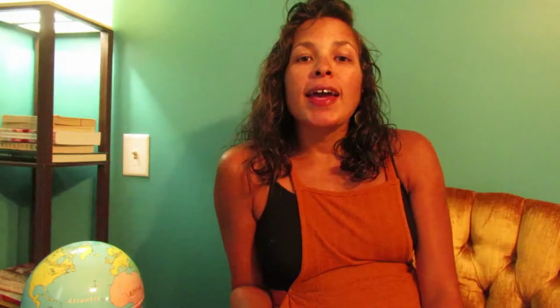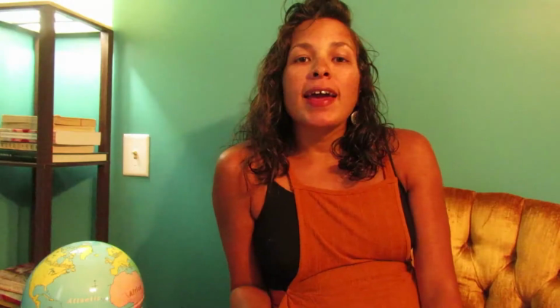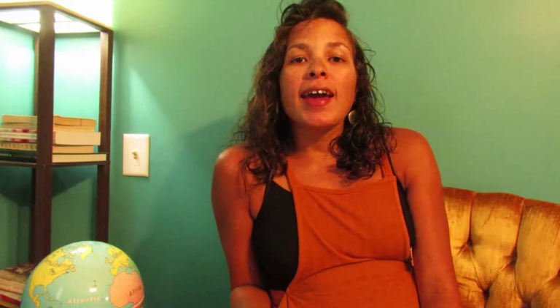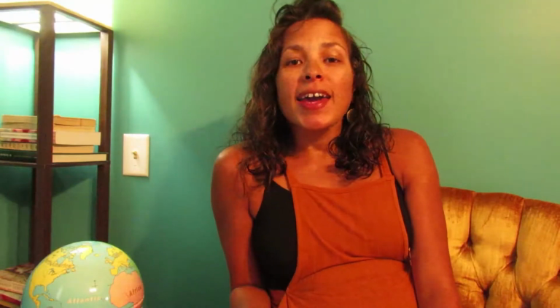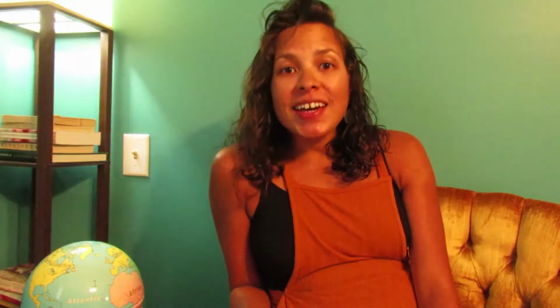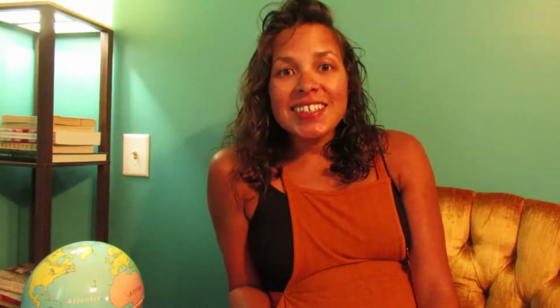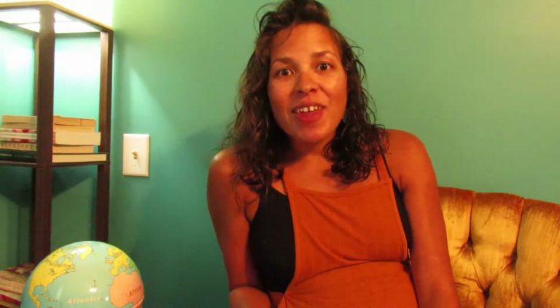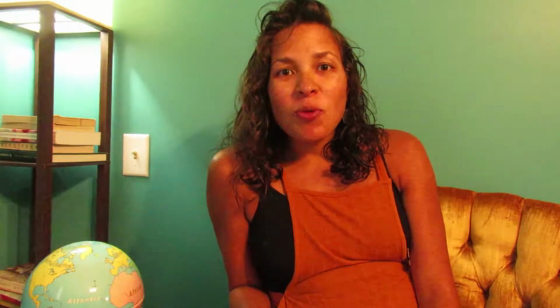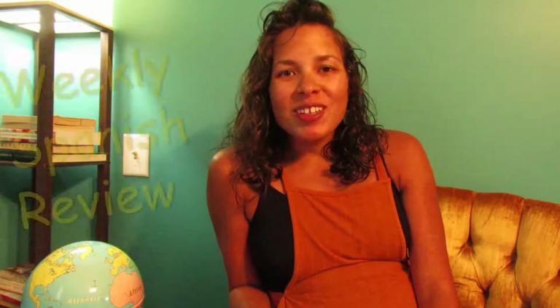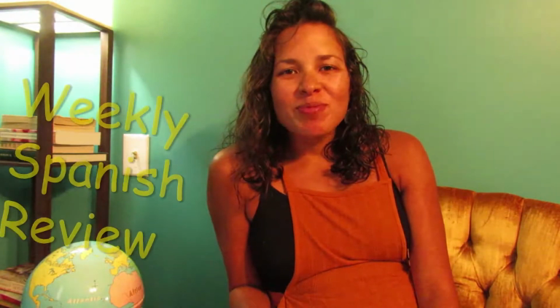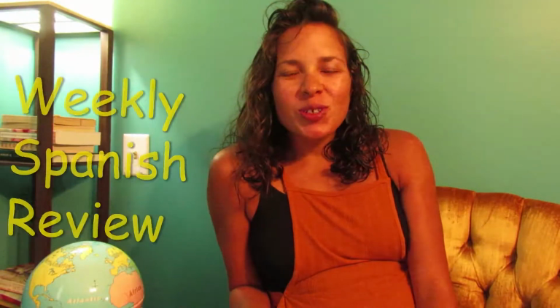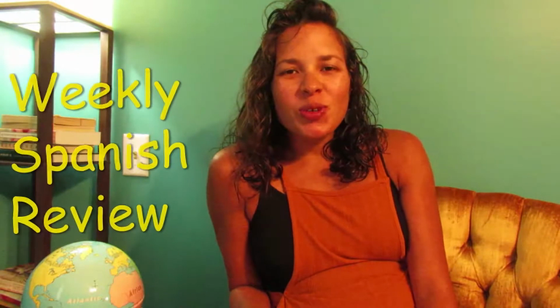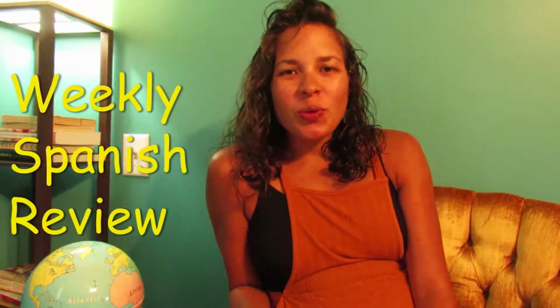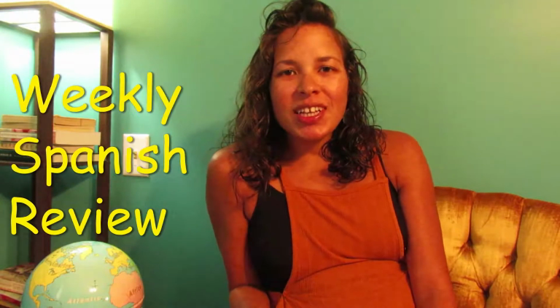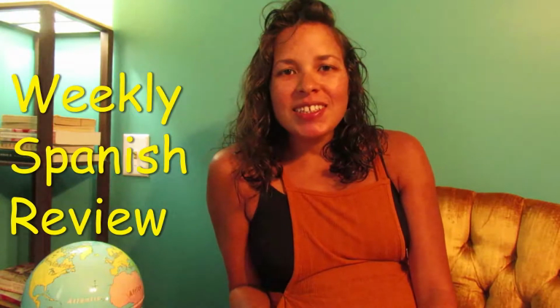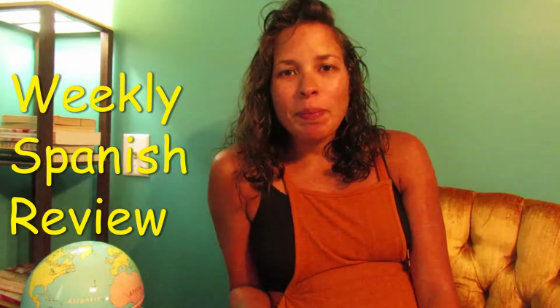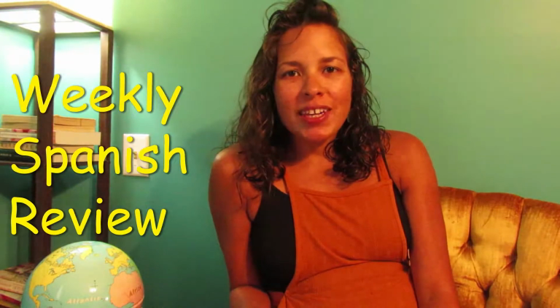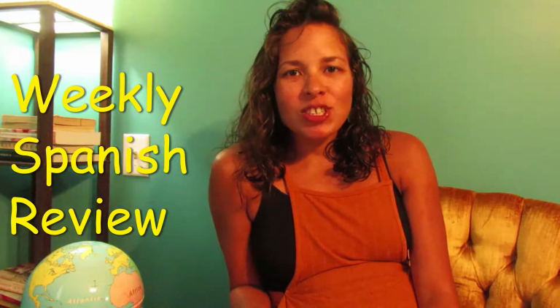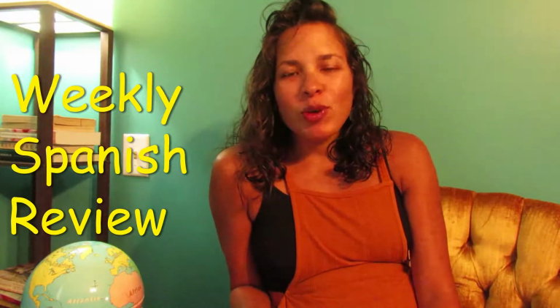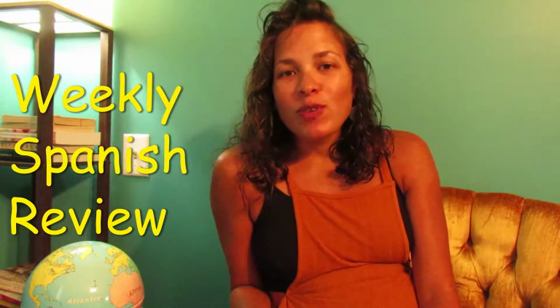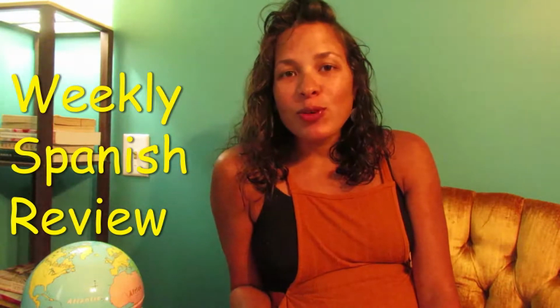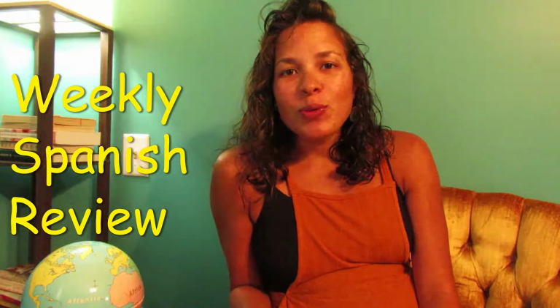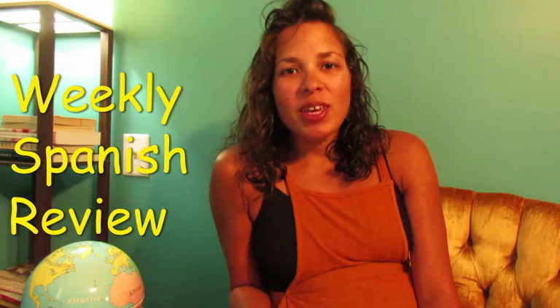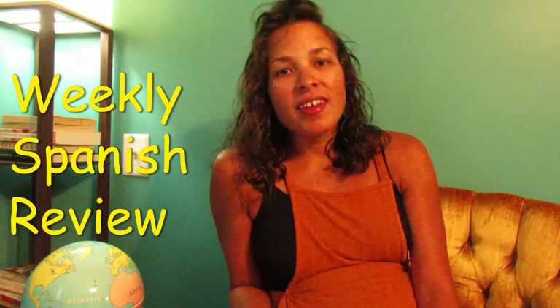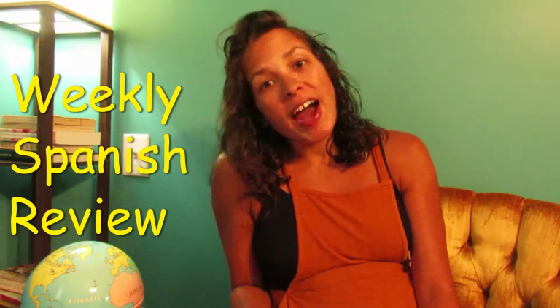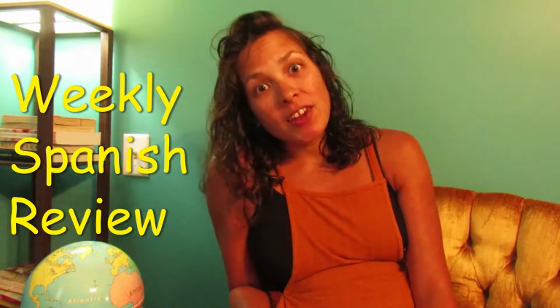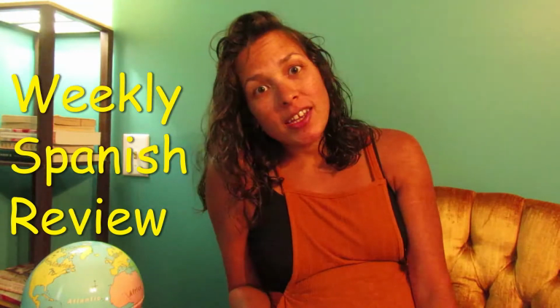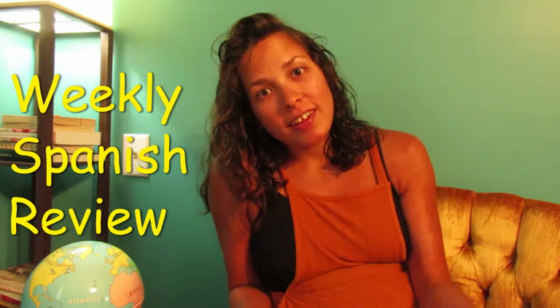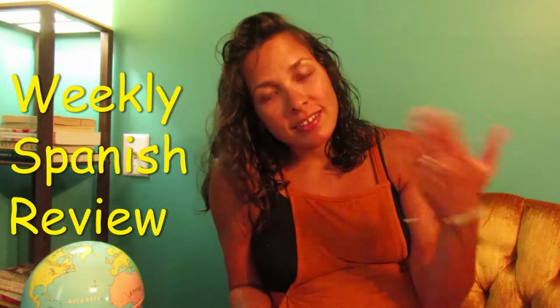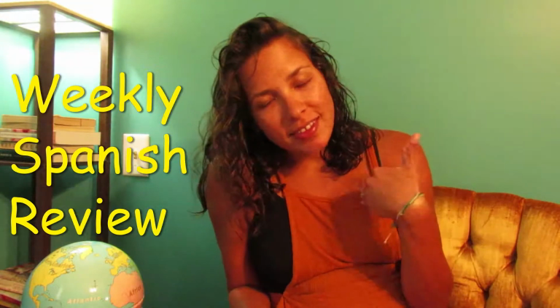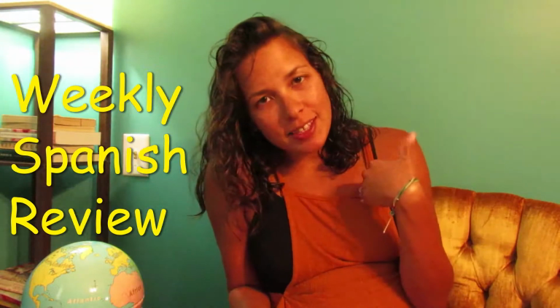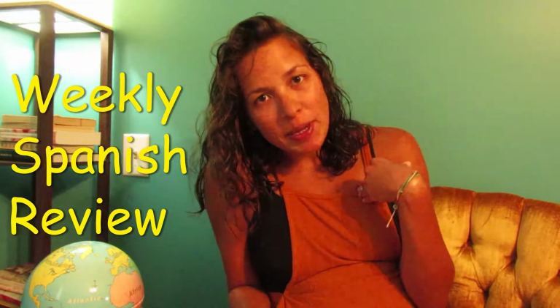Hey guys, and welcome to your weekly Spanish review with Andreina — that's me.